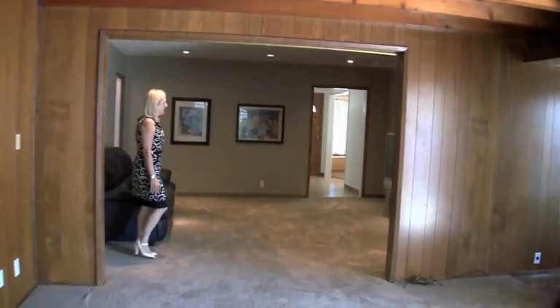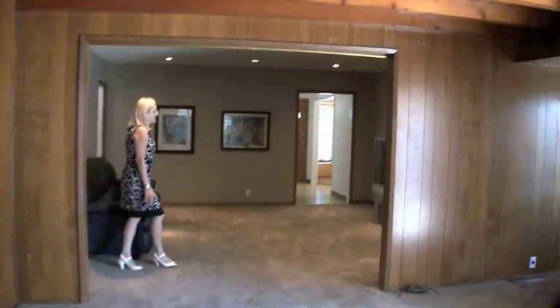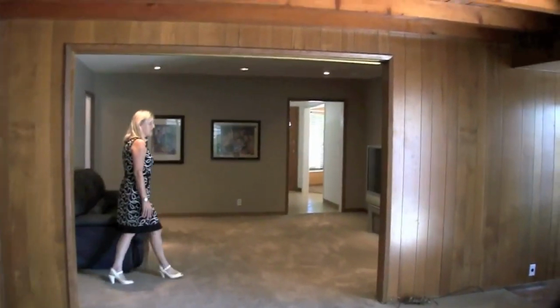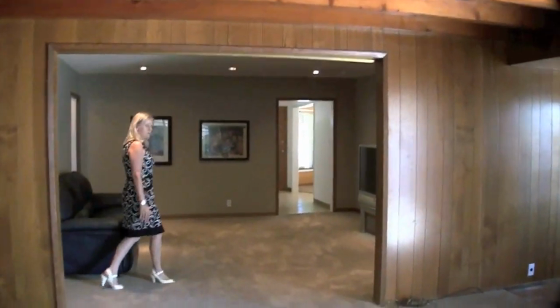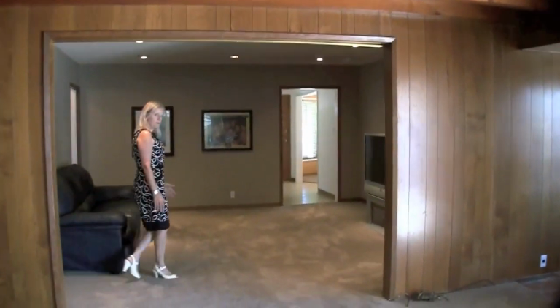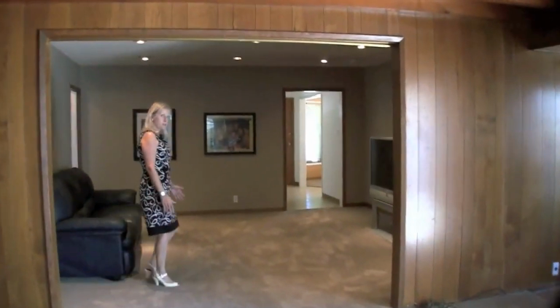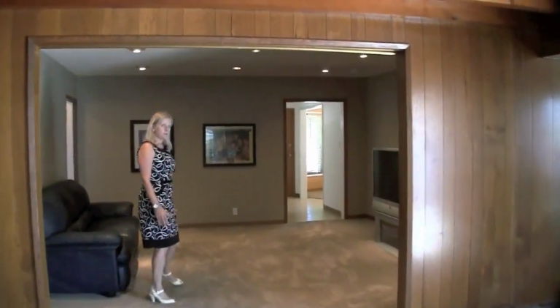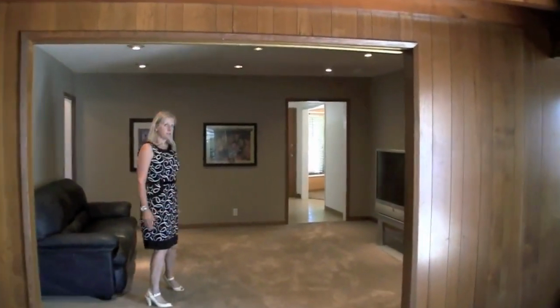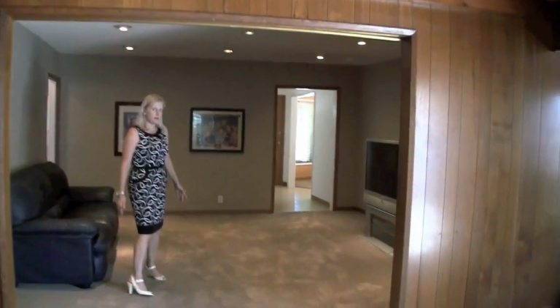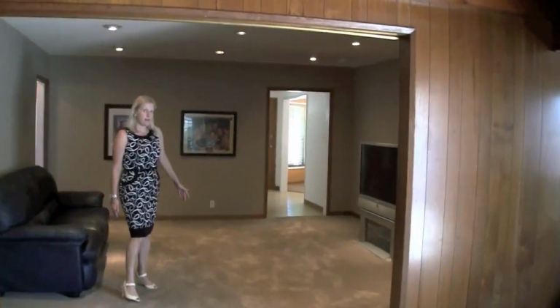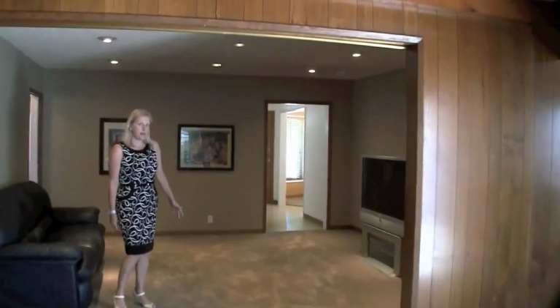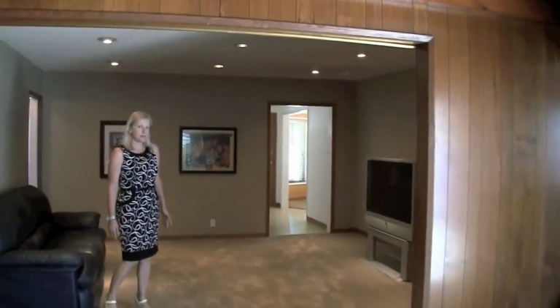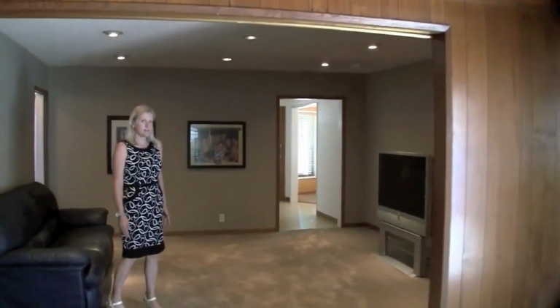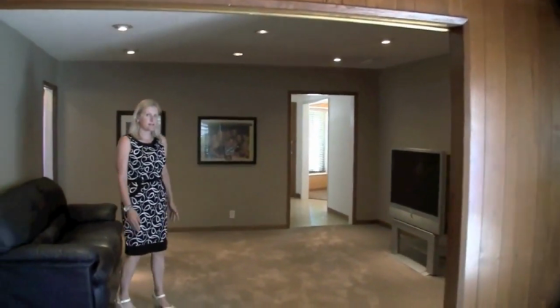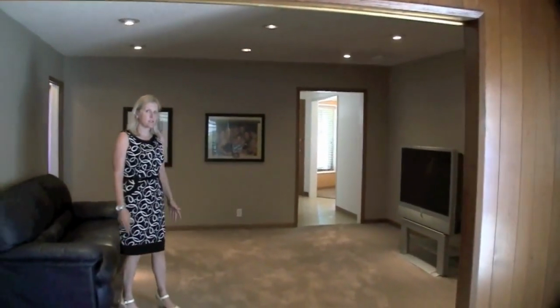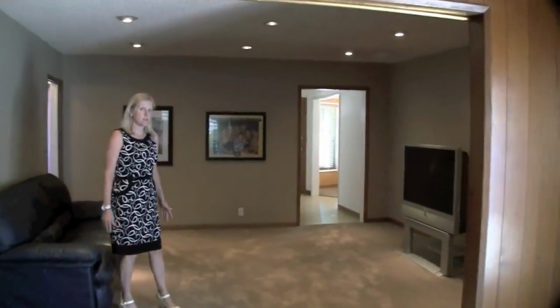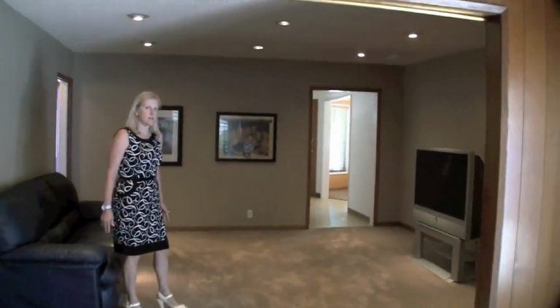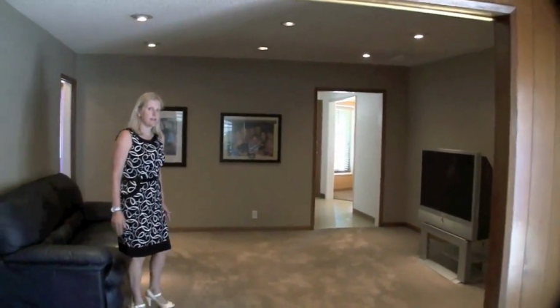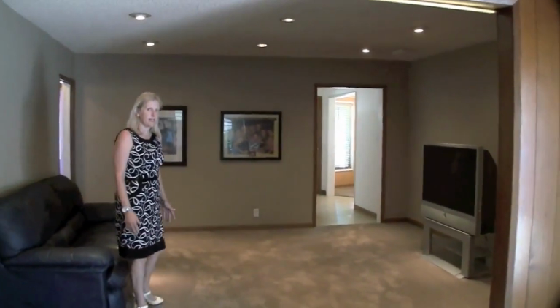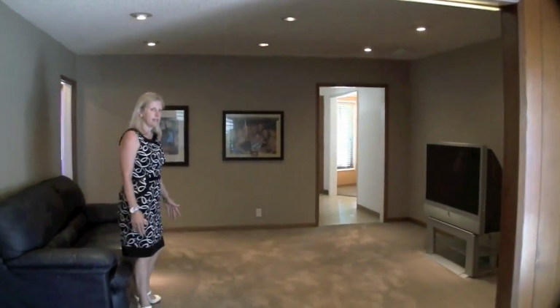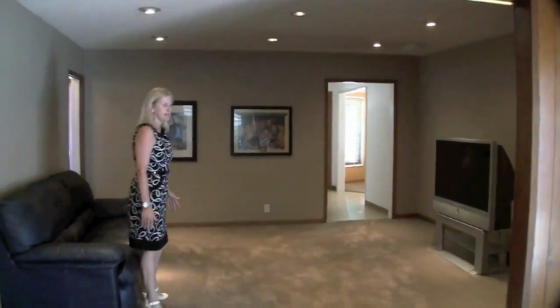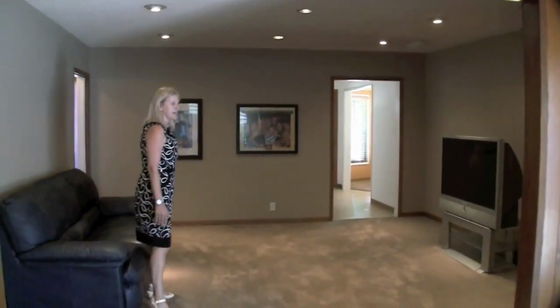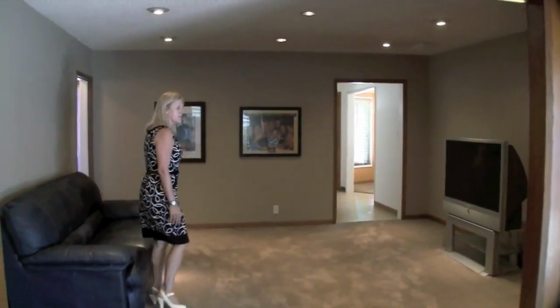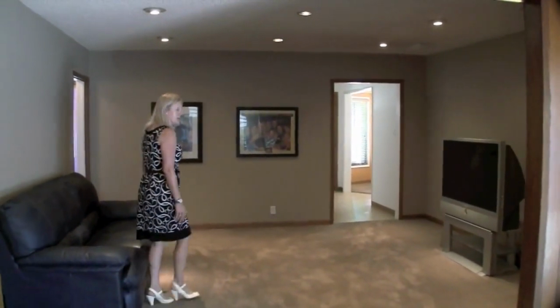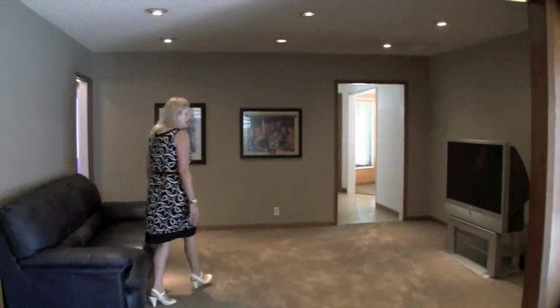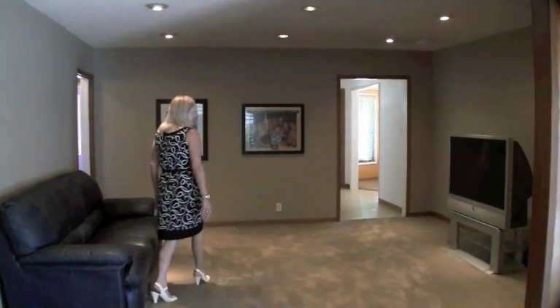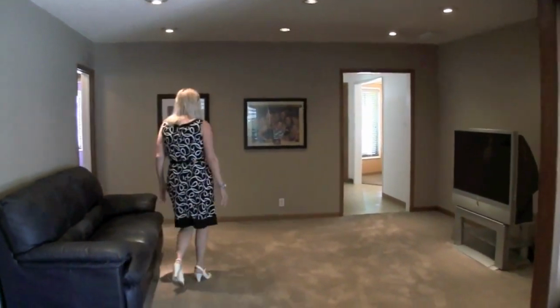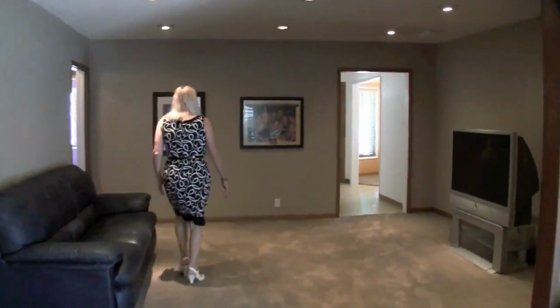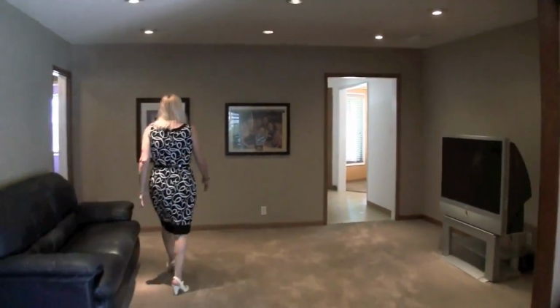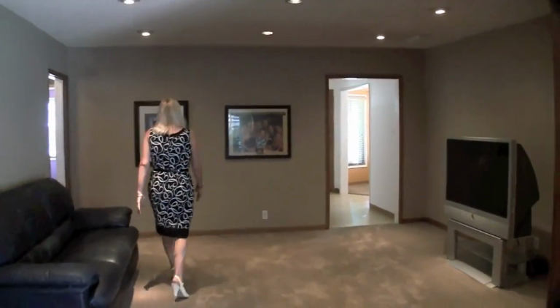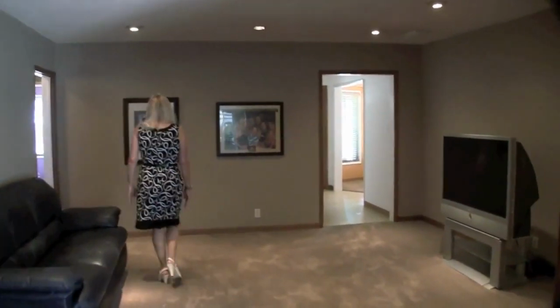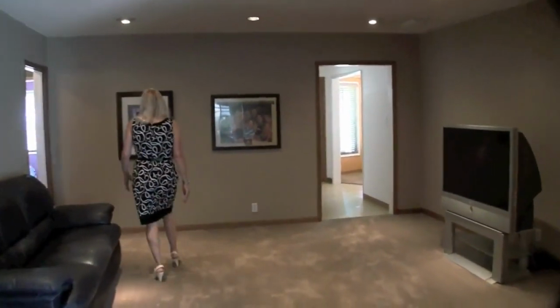It's a three bedroom, two bath house with central air and heat. We're going to go see some of the bedrooms.